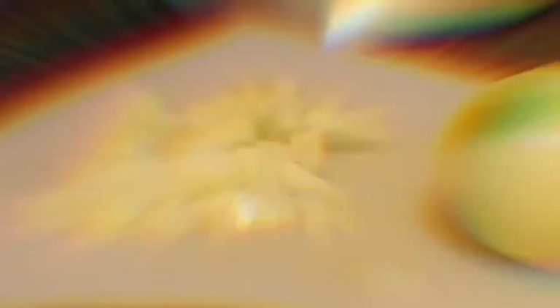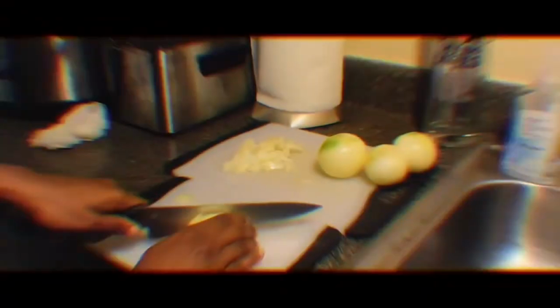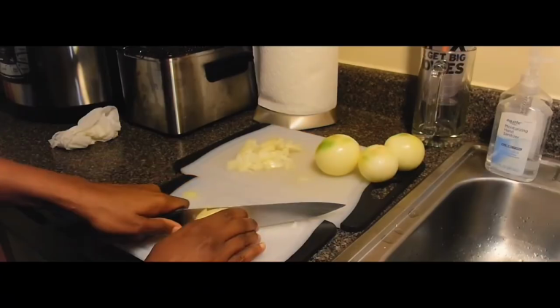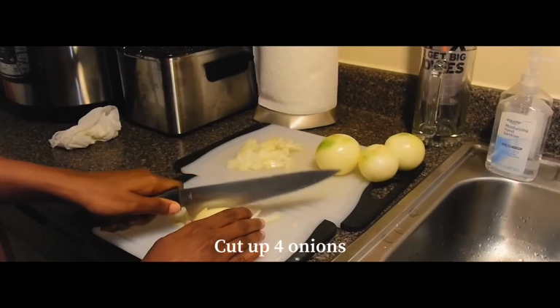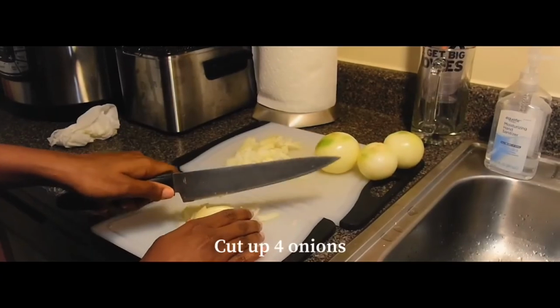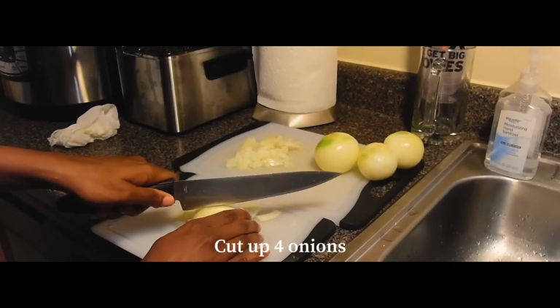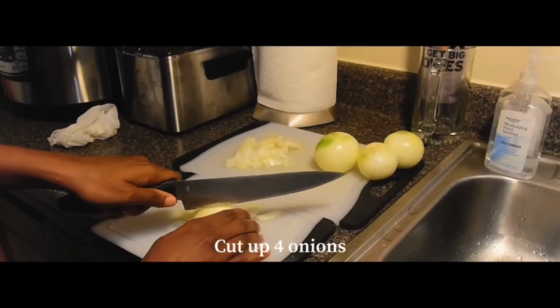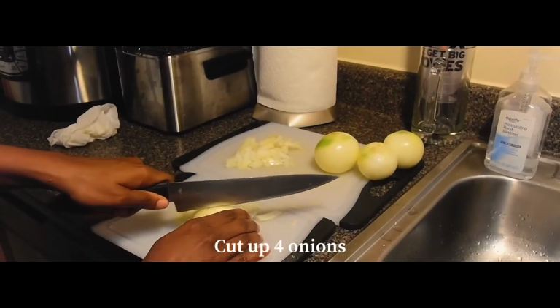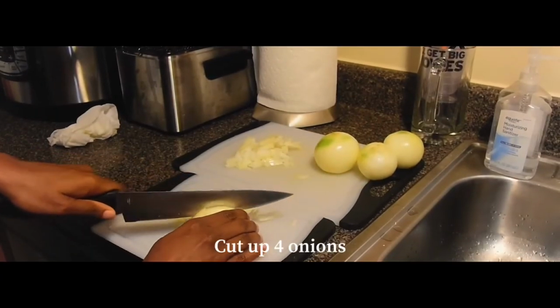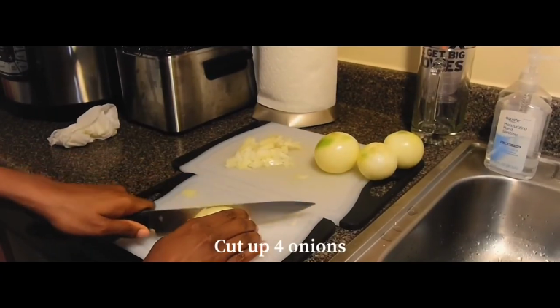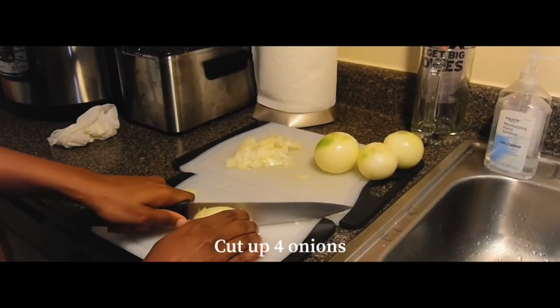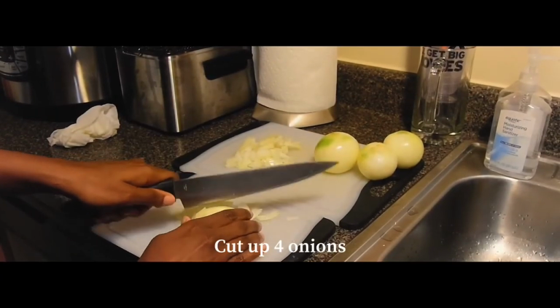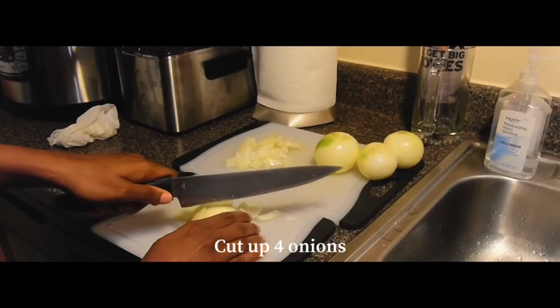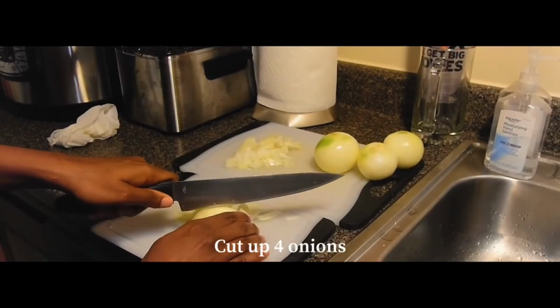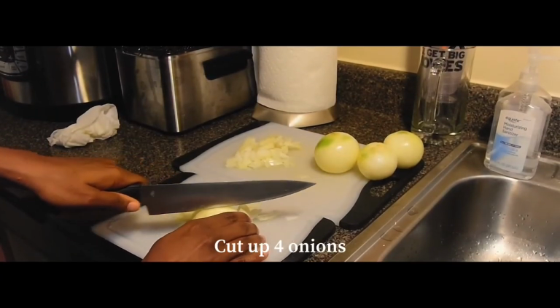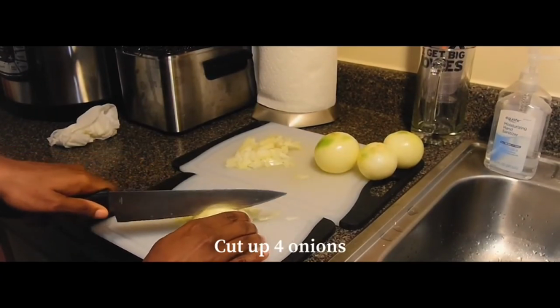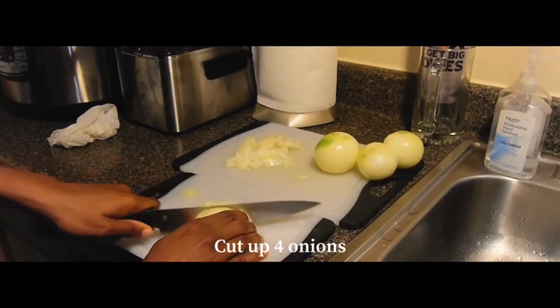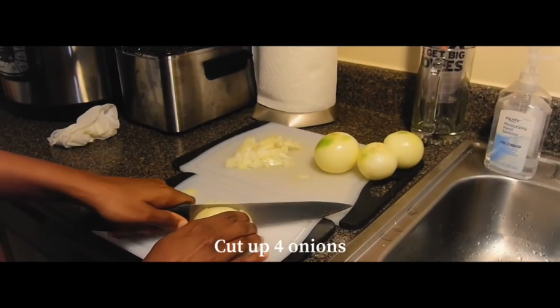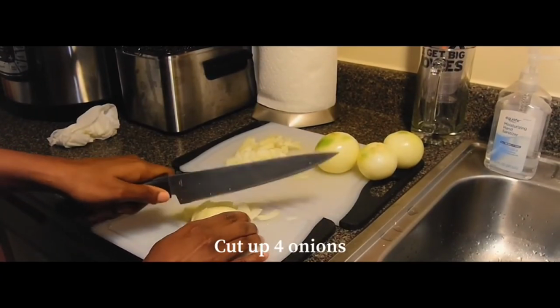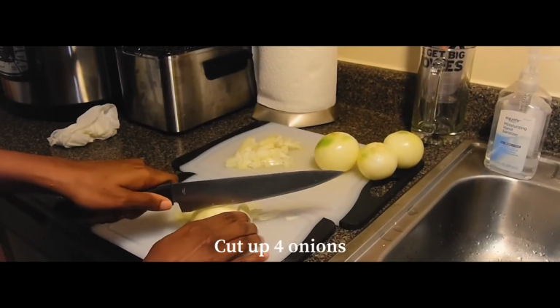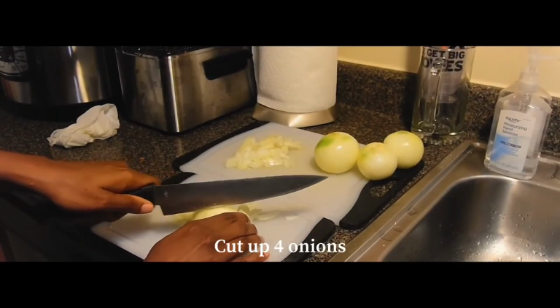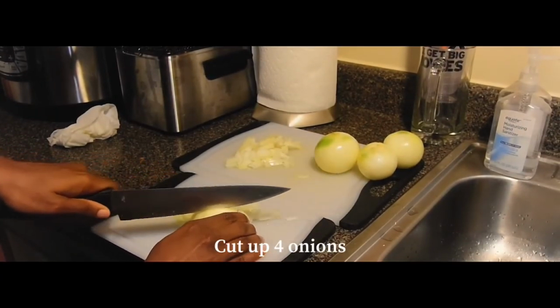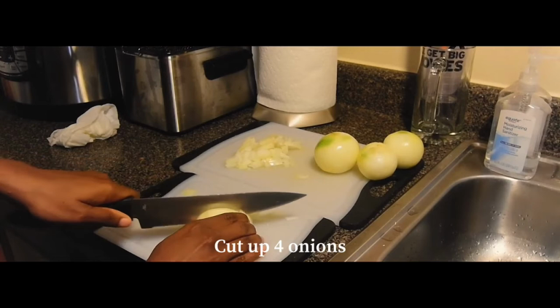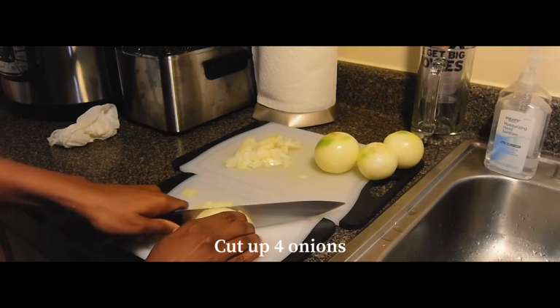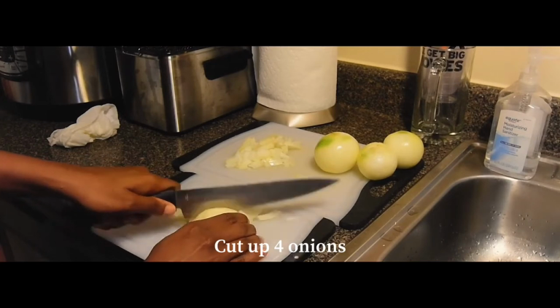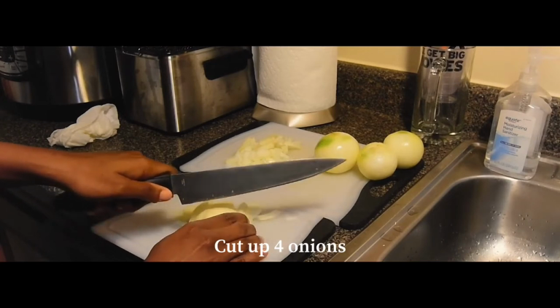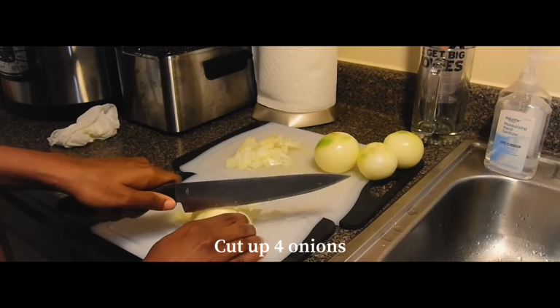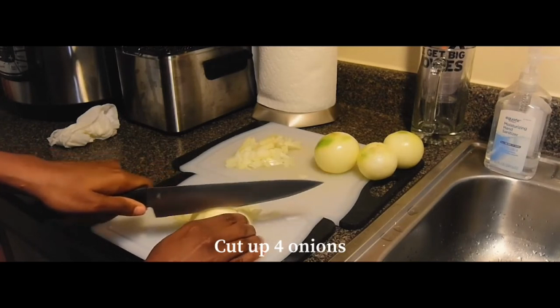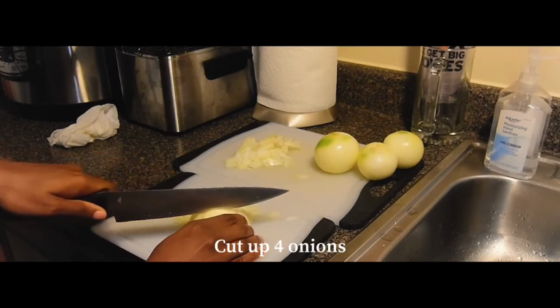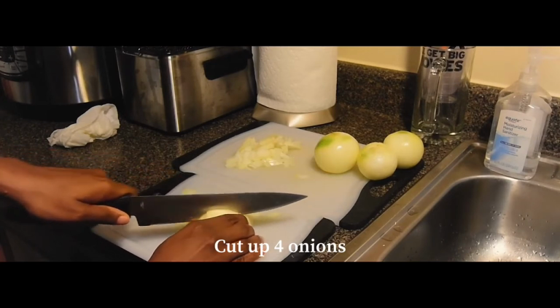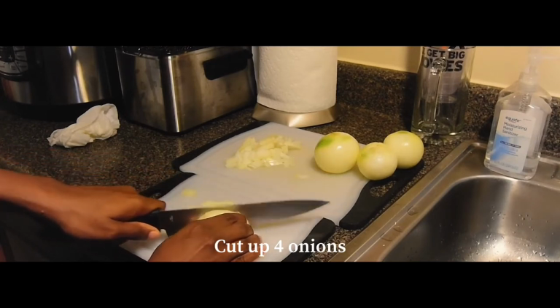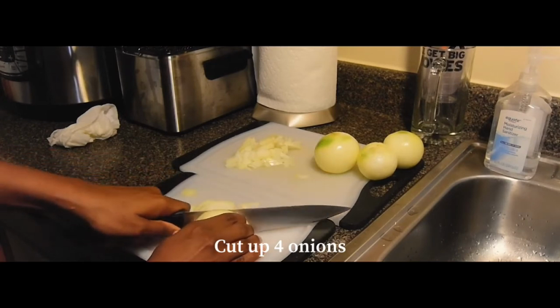Next you want to cut up four onions, and you can really just cut them any size you'd want.